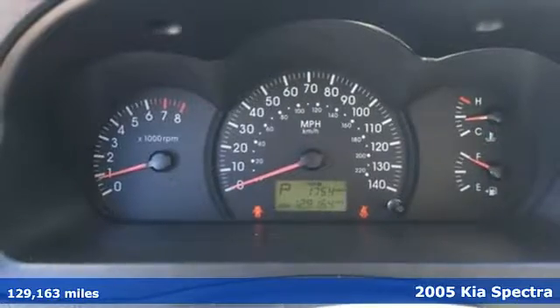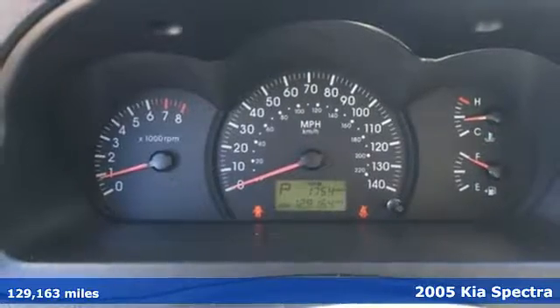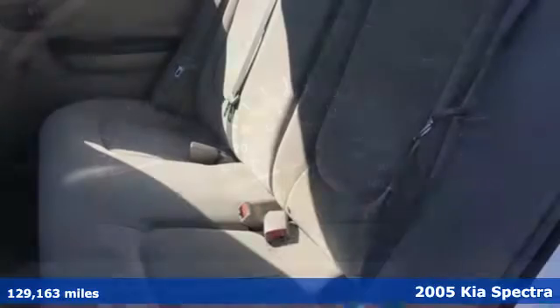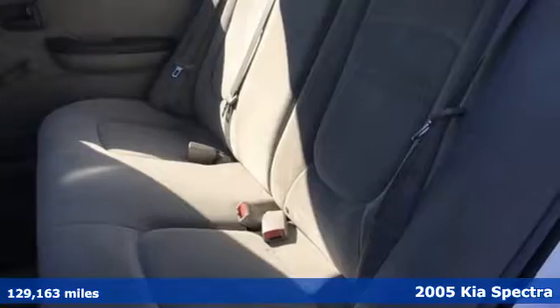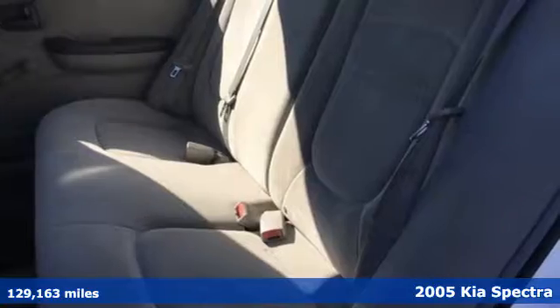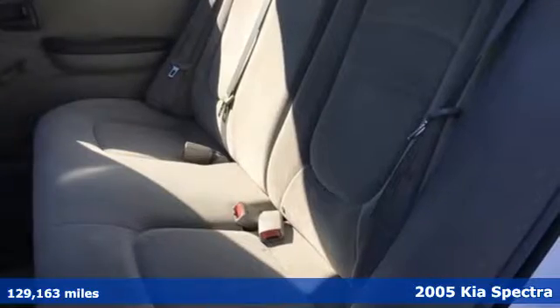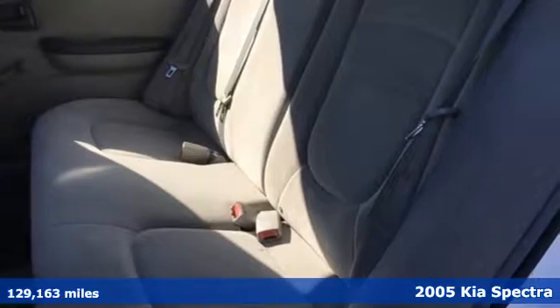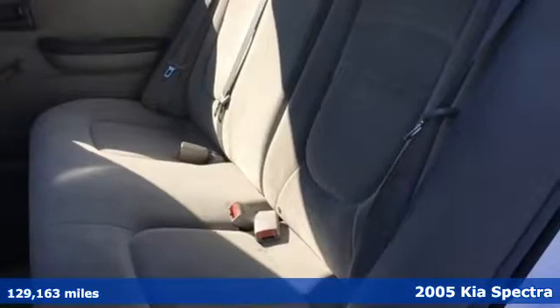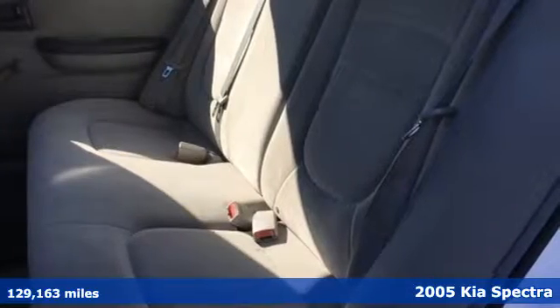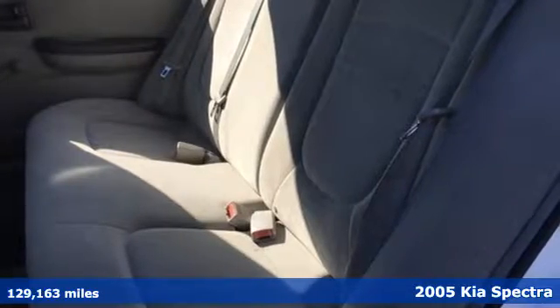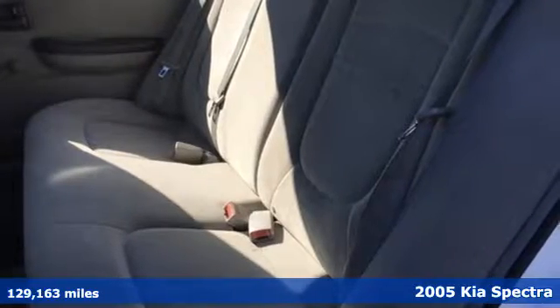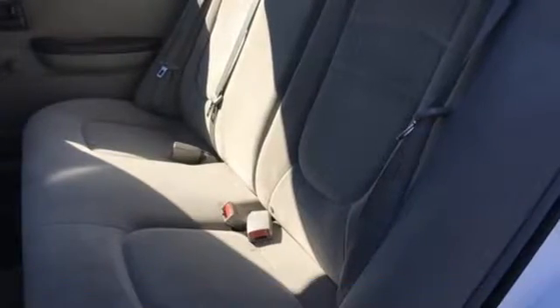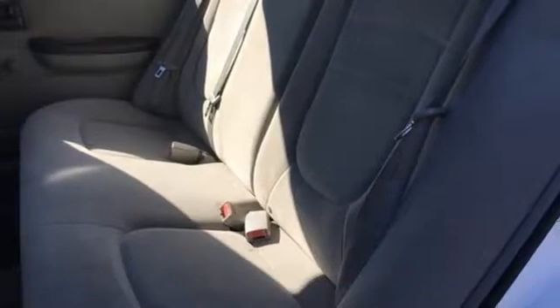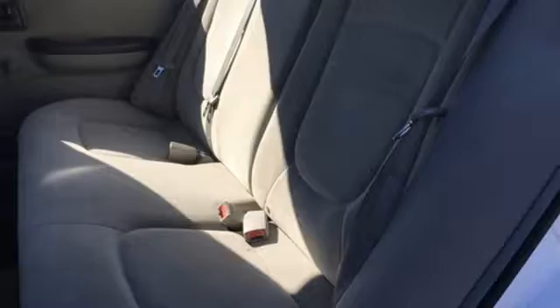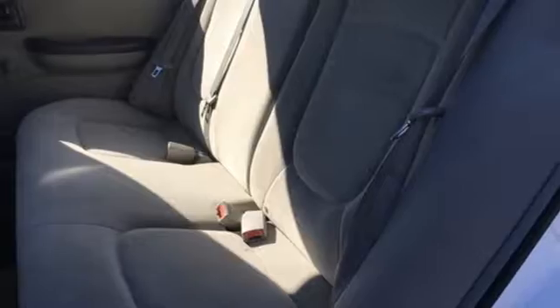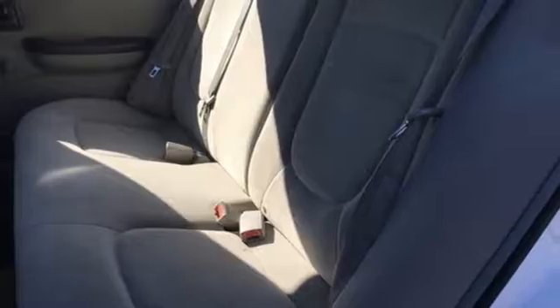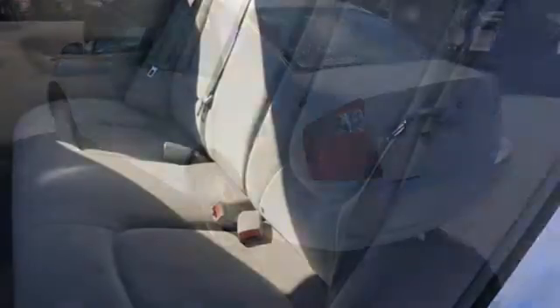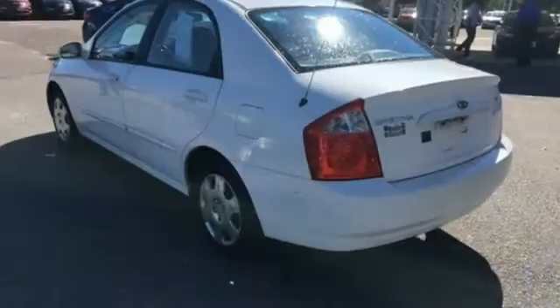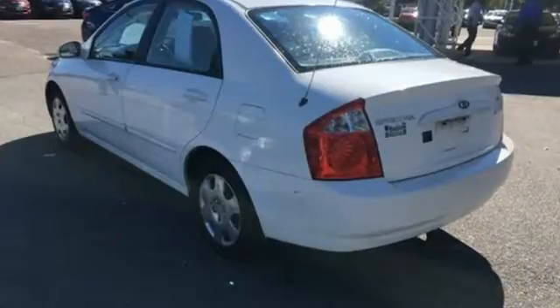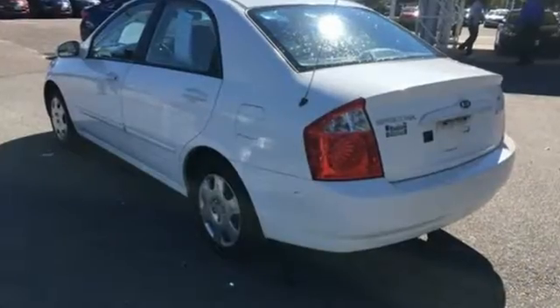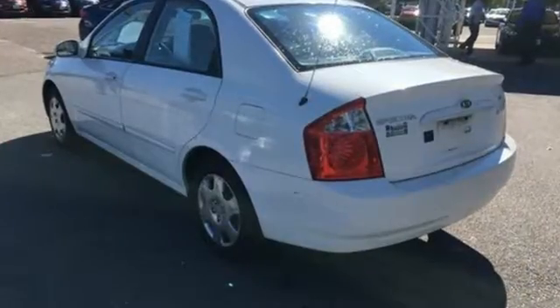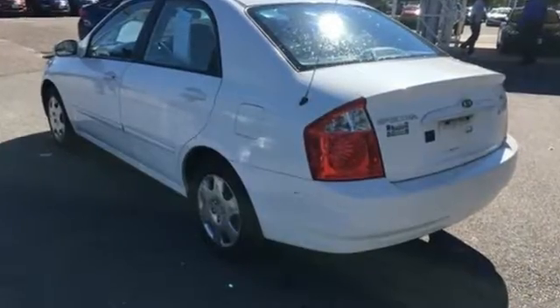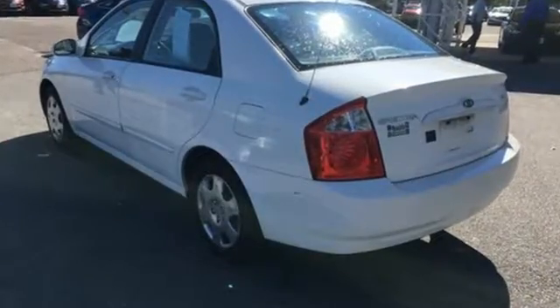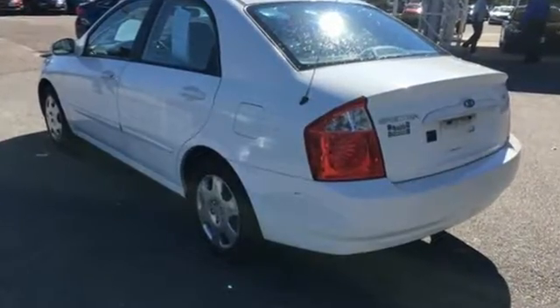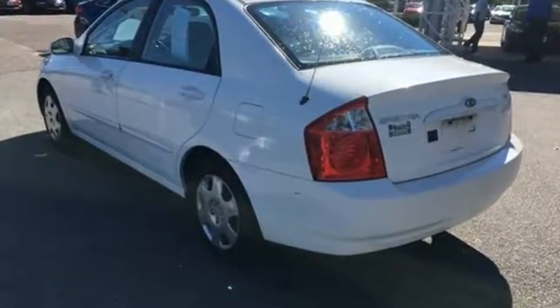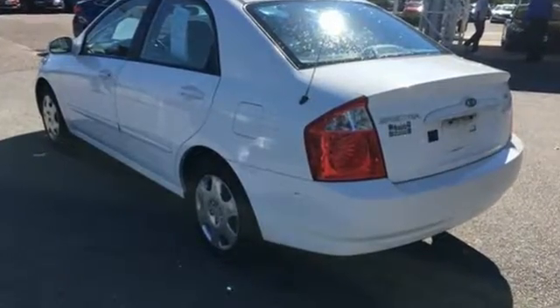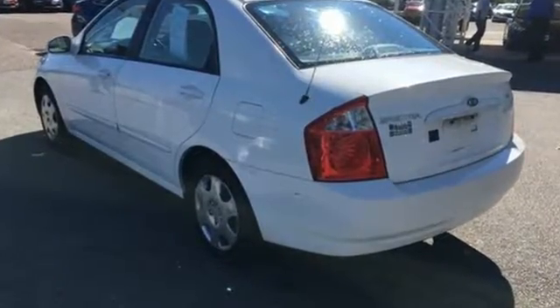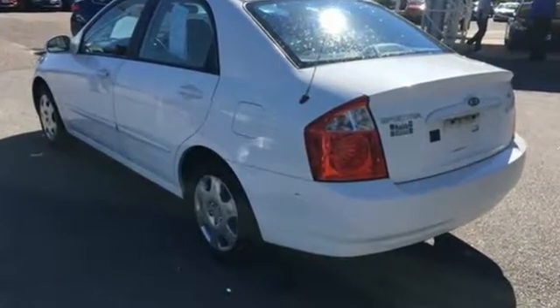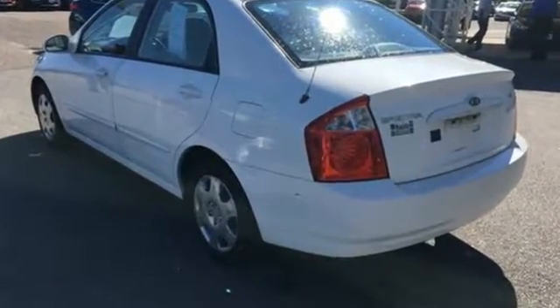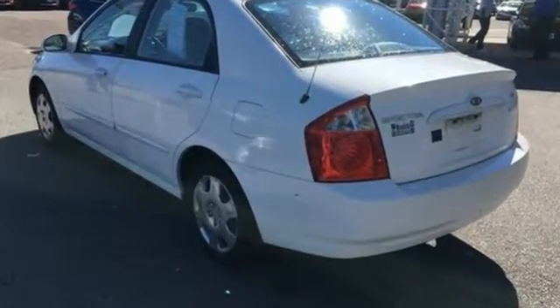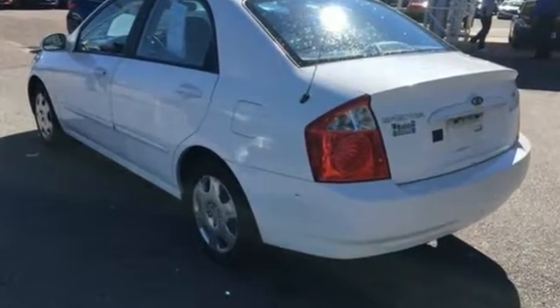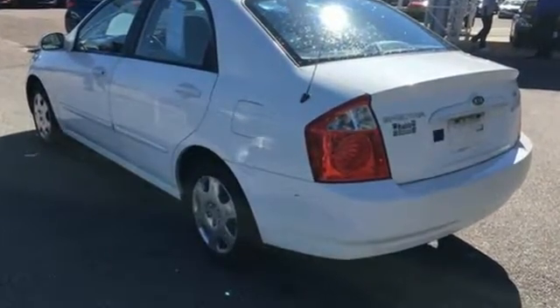Standard features include folding center rear seats, illuminated ignition, lighted entry system, tachometer, and so much more.